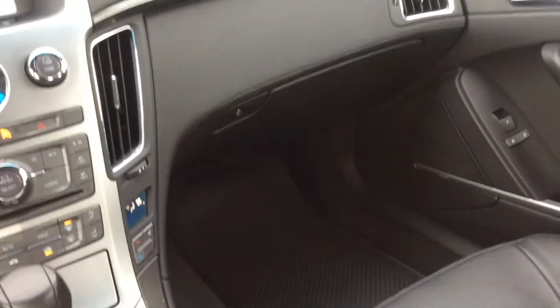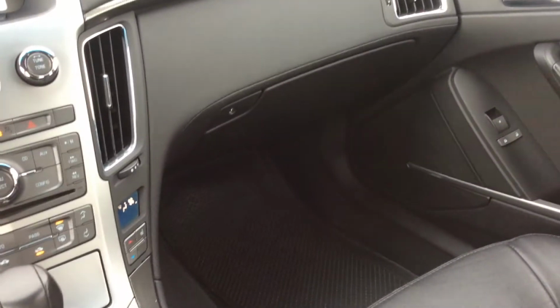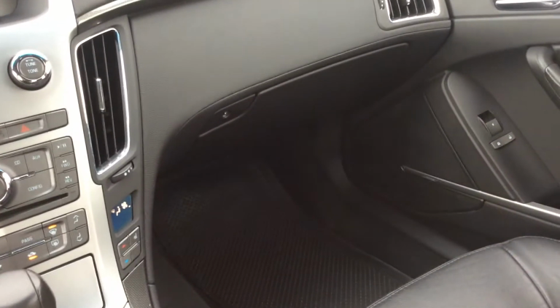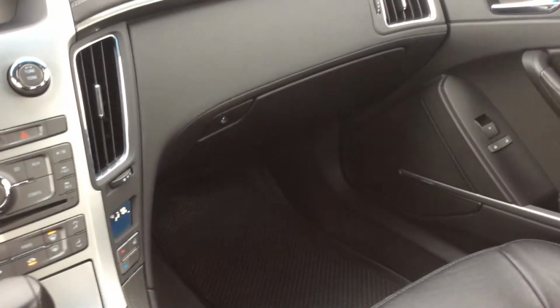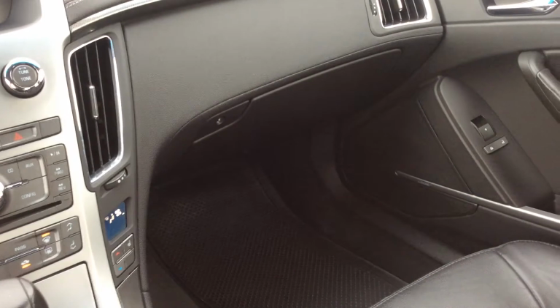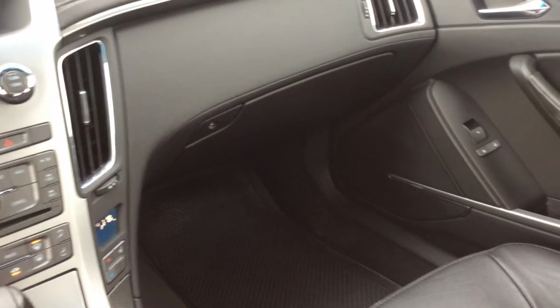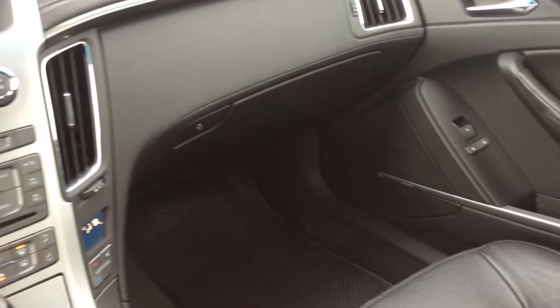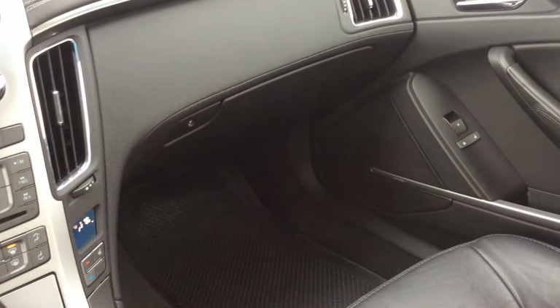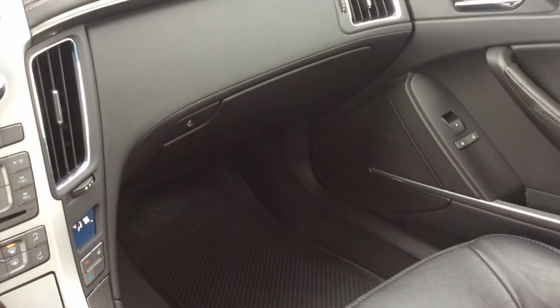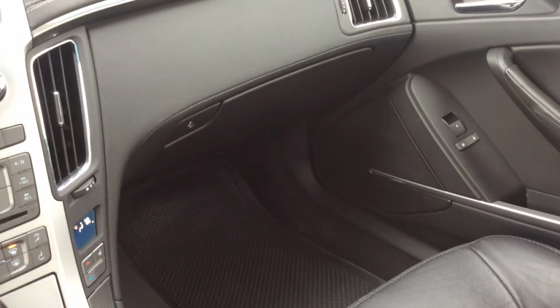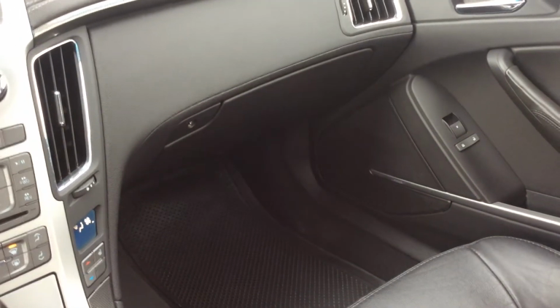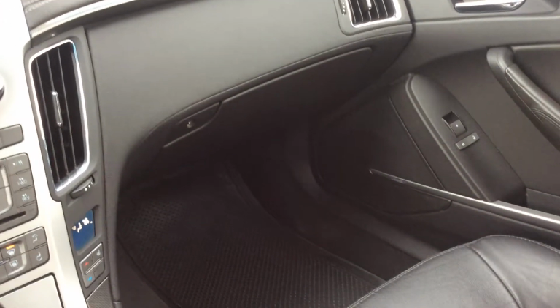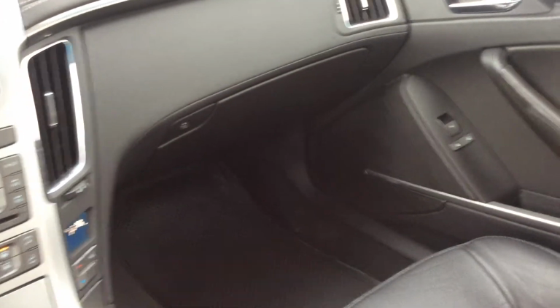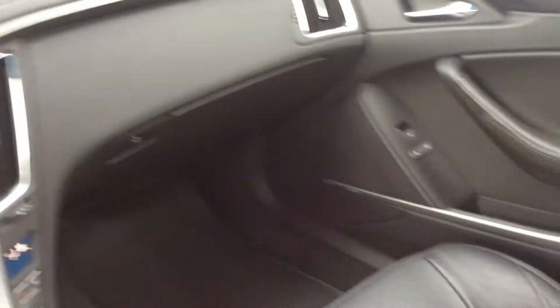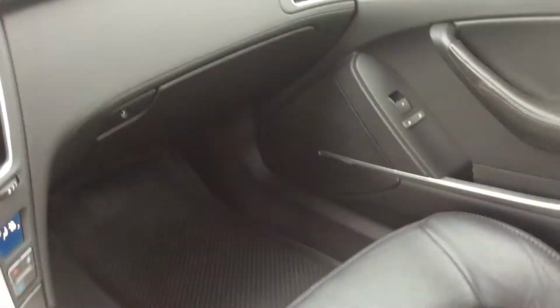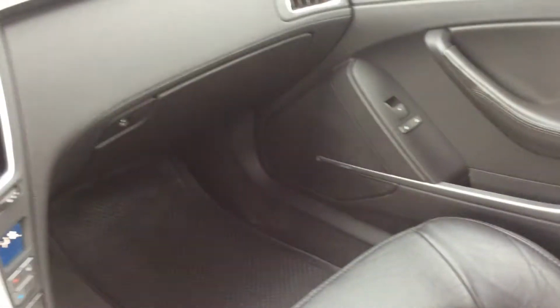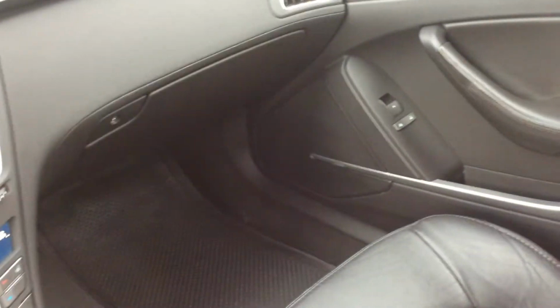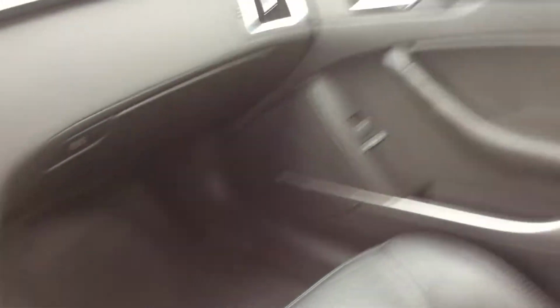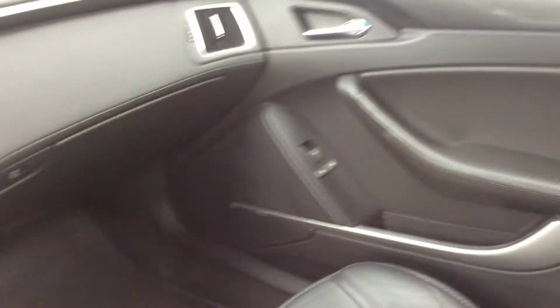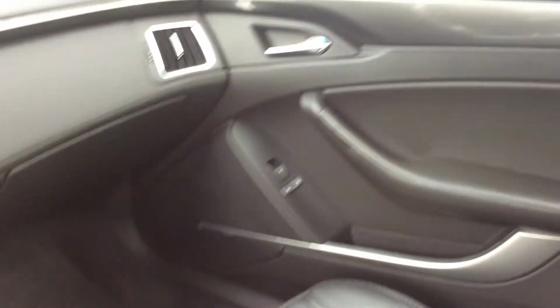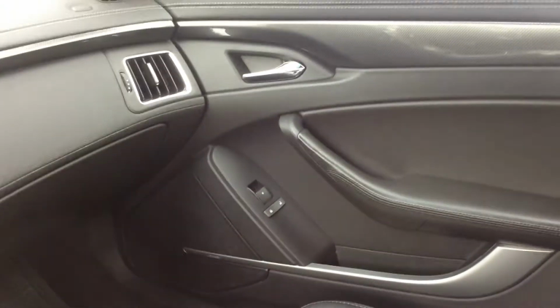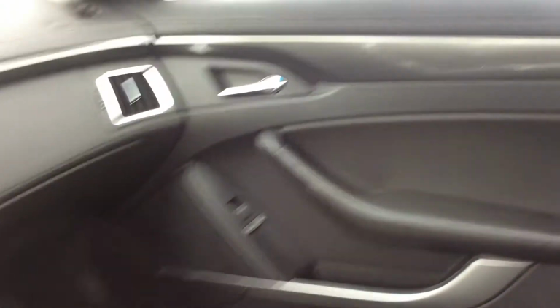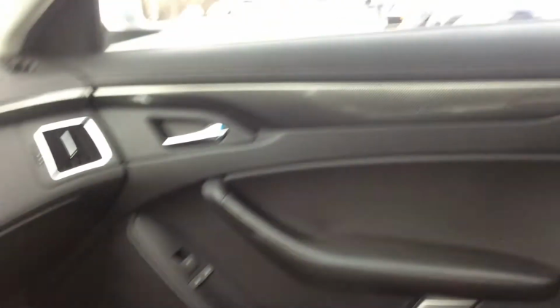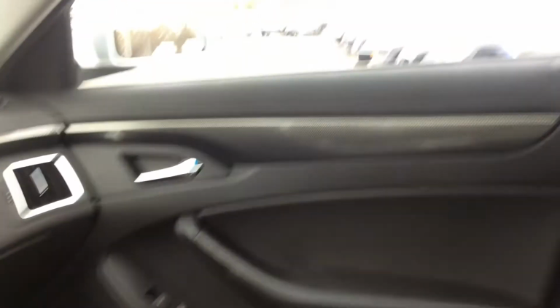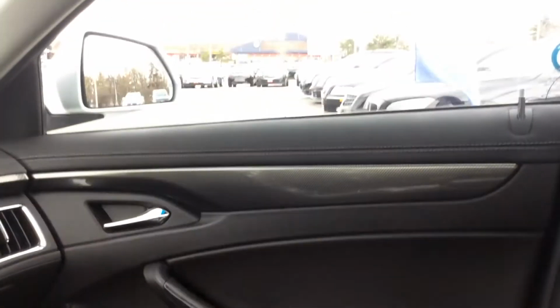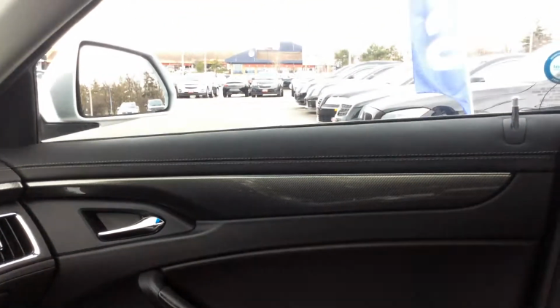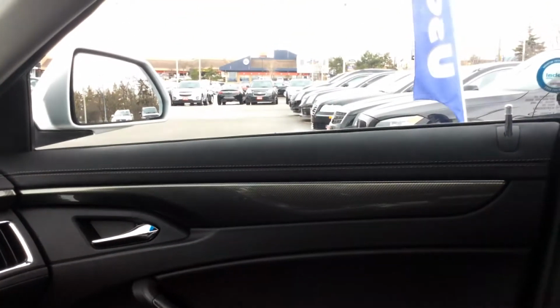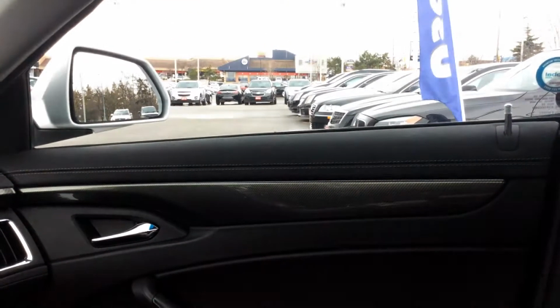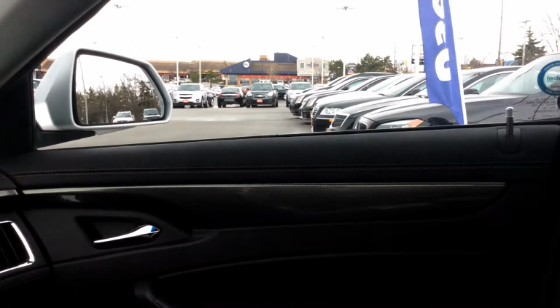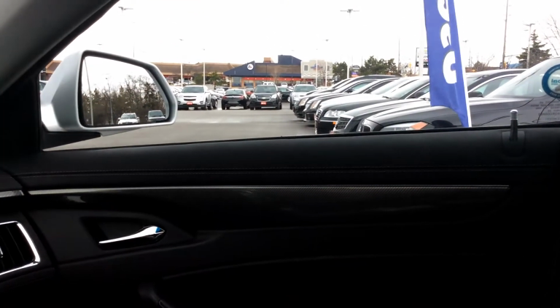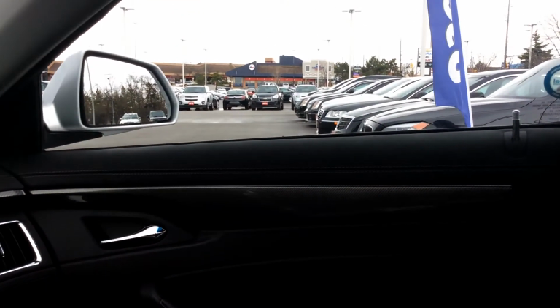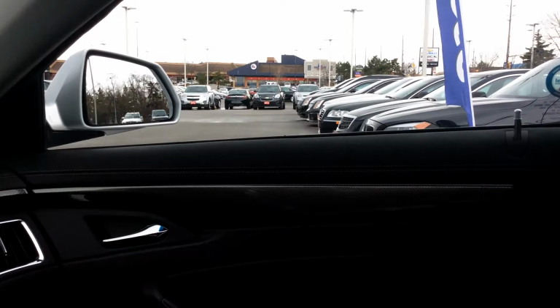We also have a nice deep glove box, and we also have power windows and power locks on our passenger side as well.